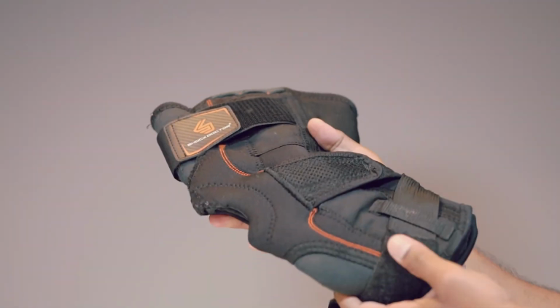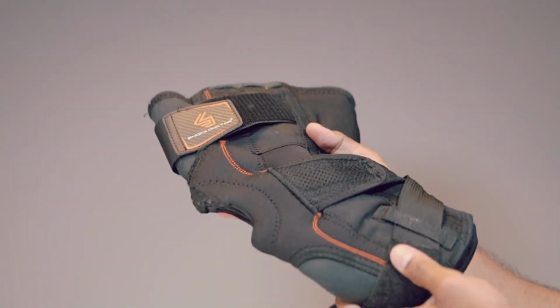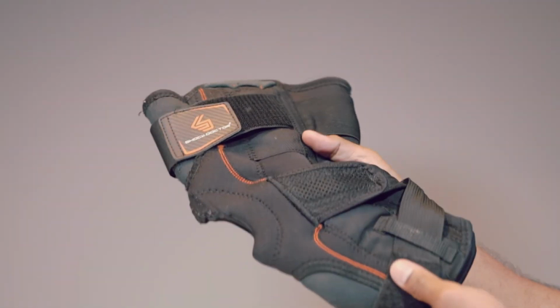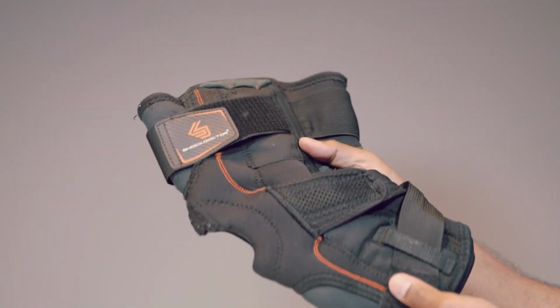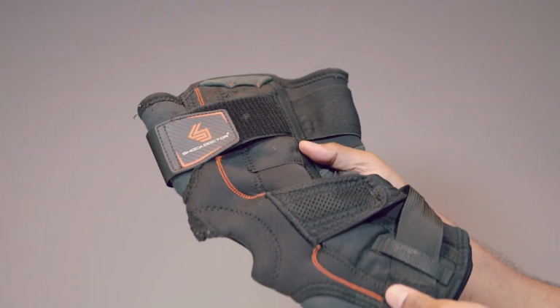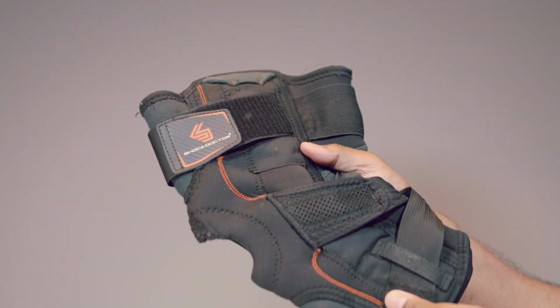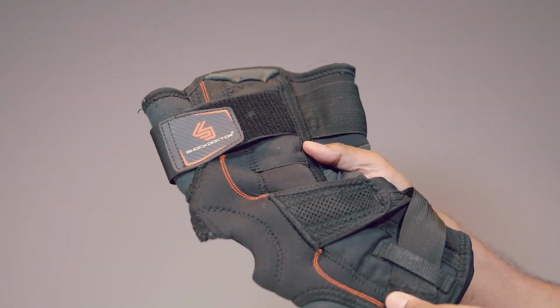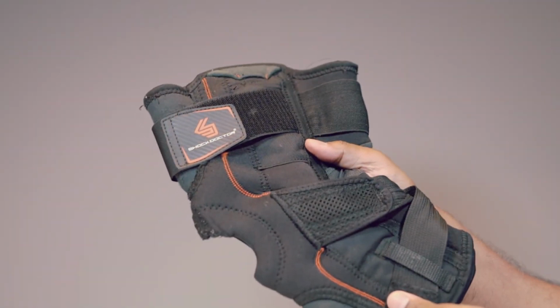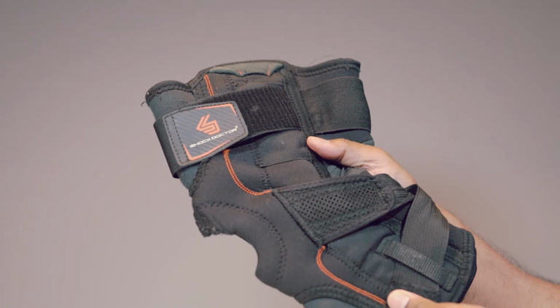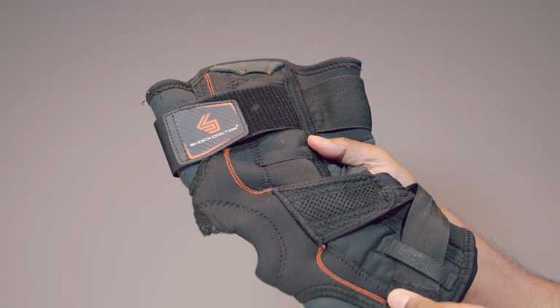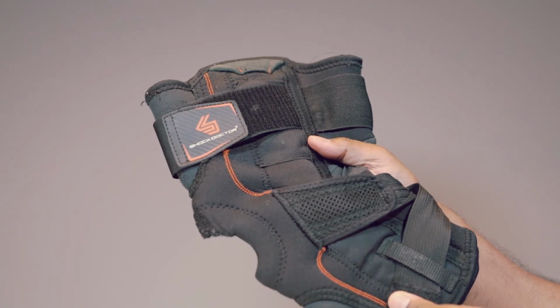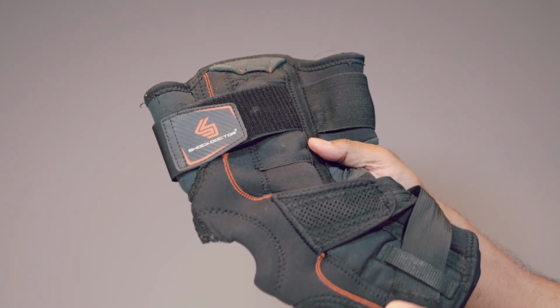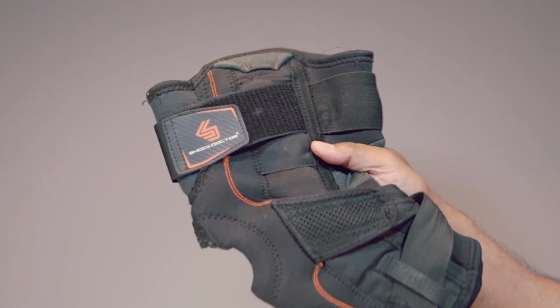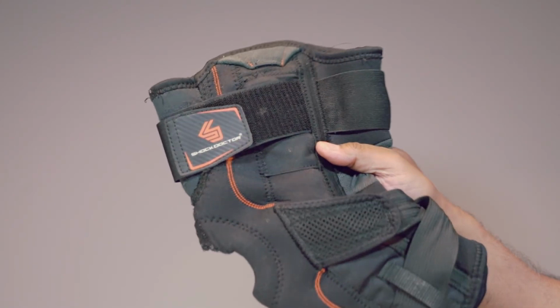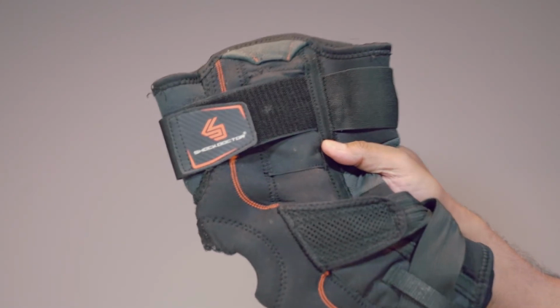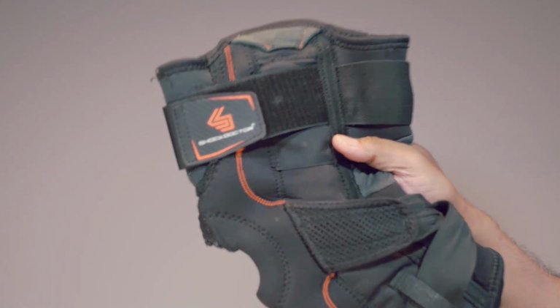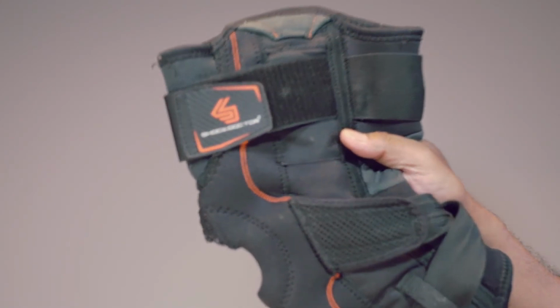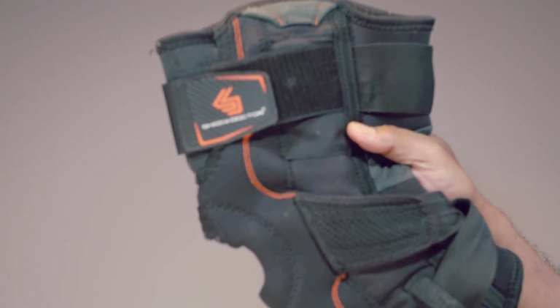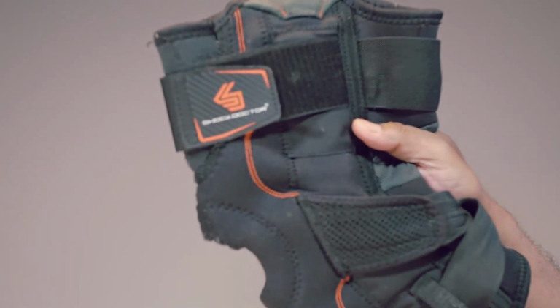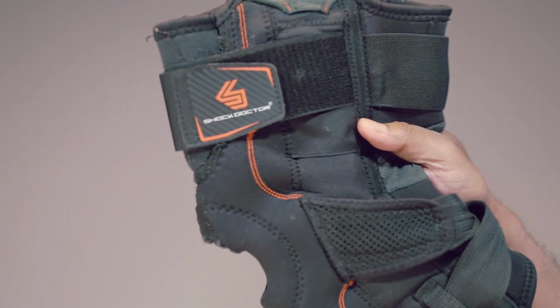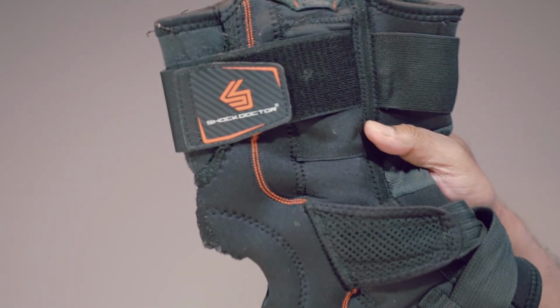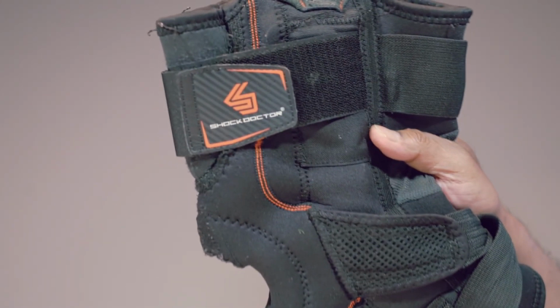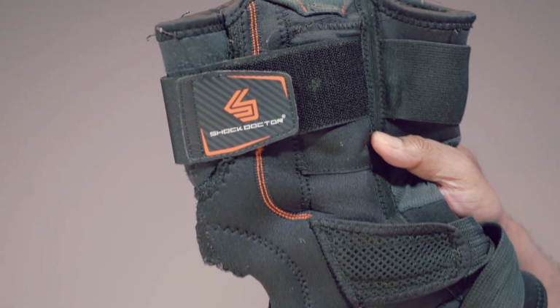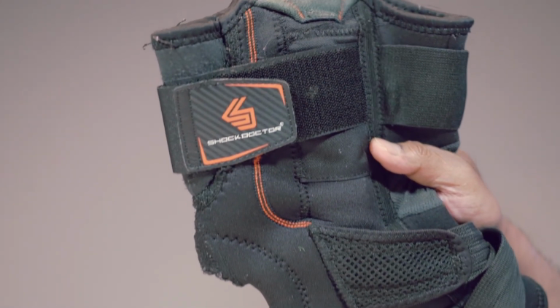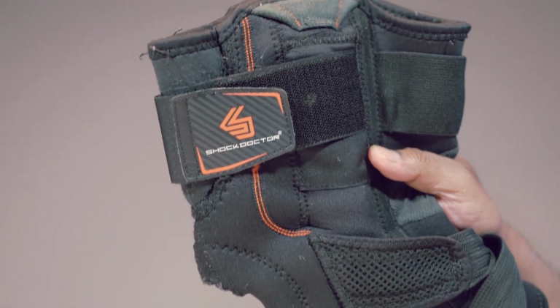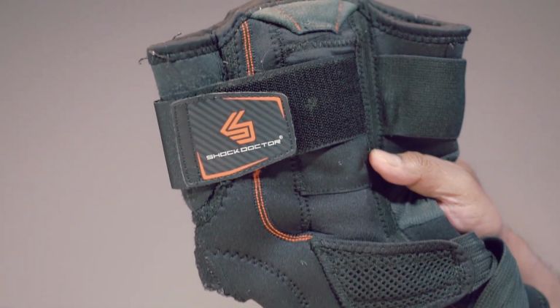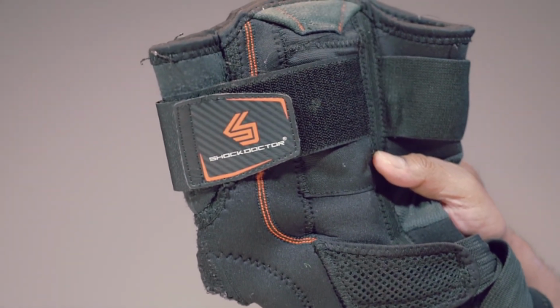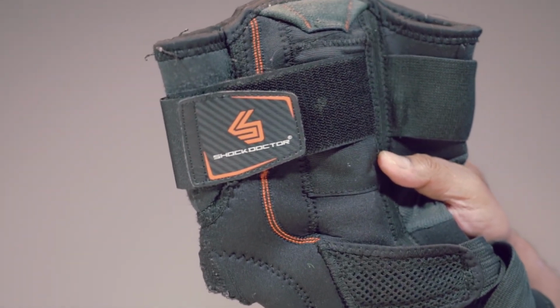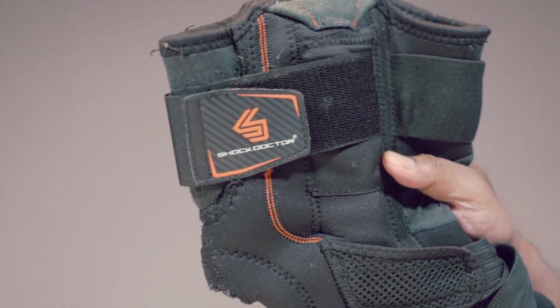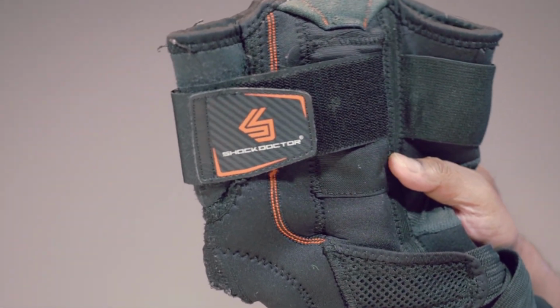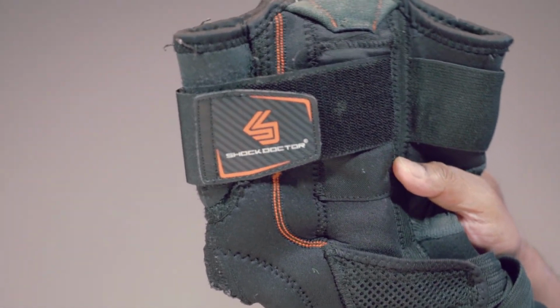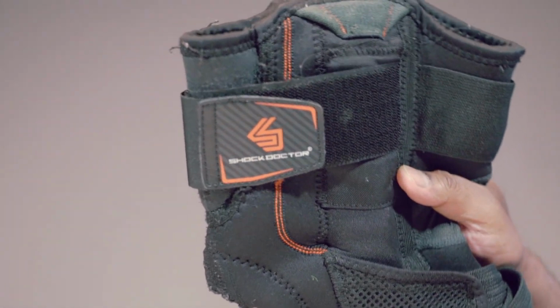Overall, a great product if you ever need support for your knees. Highly recommended.